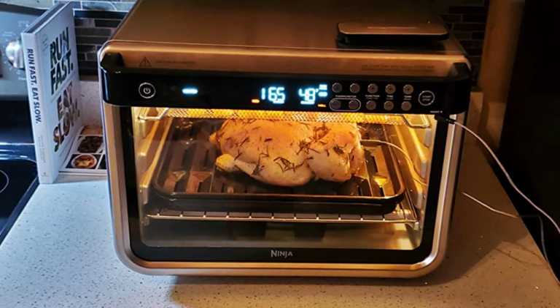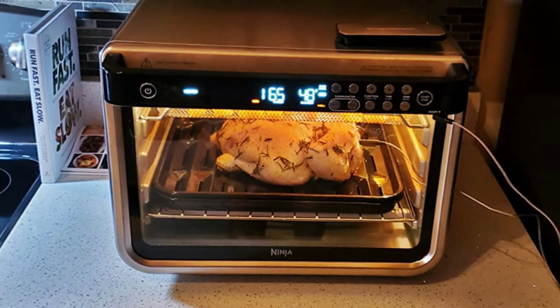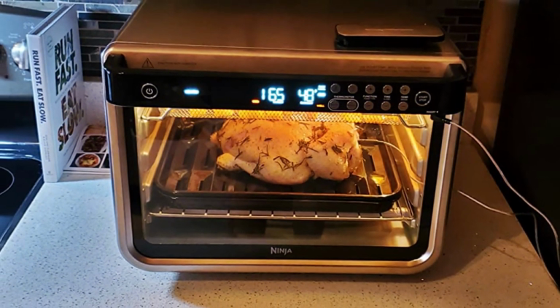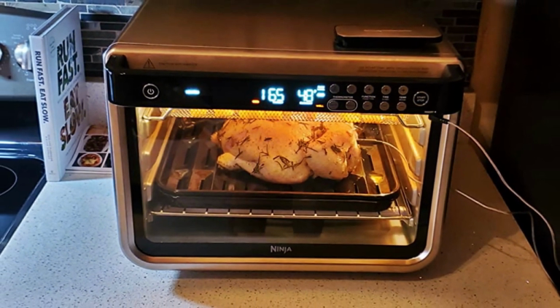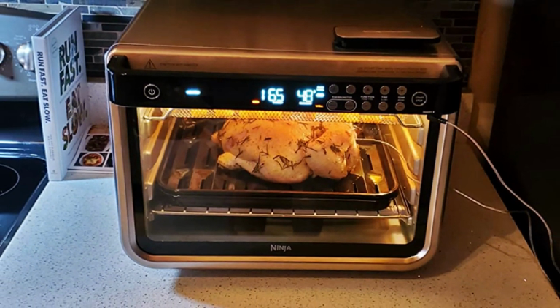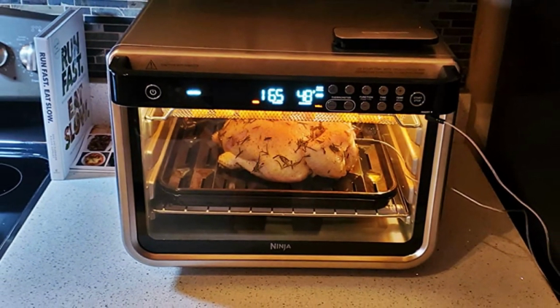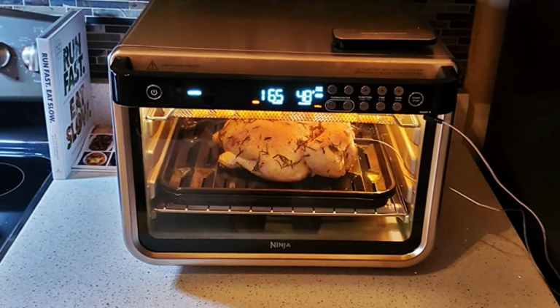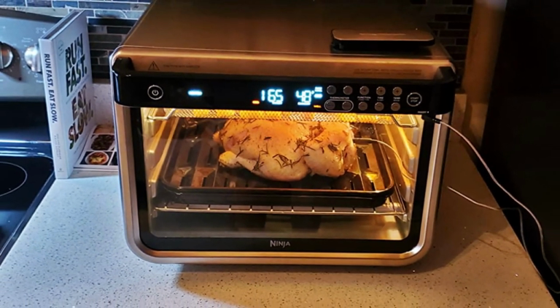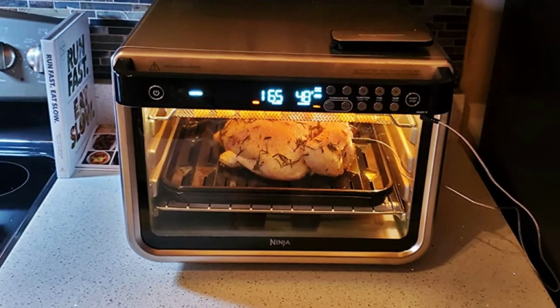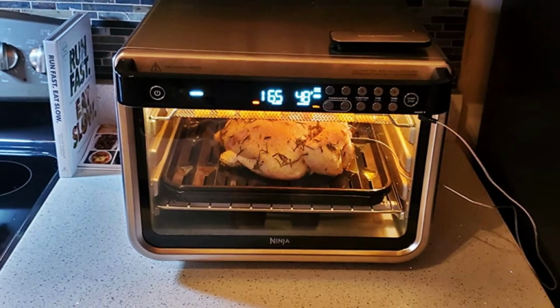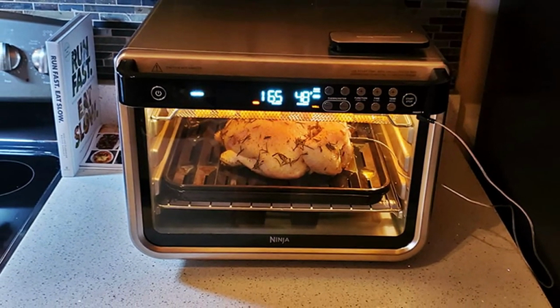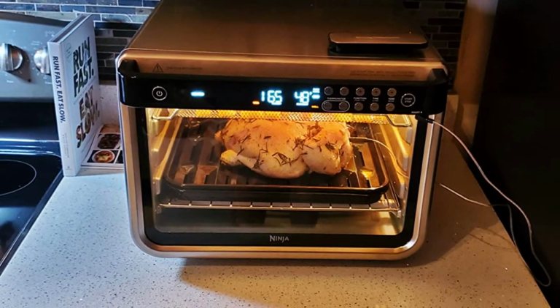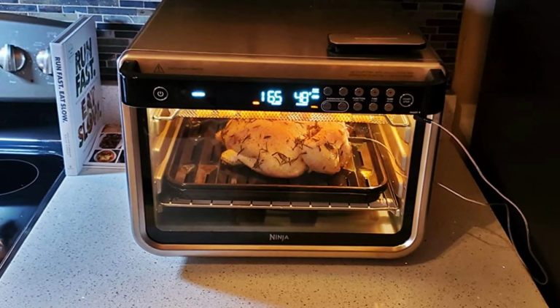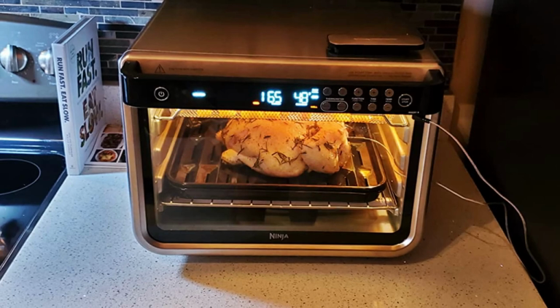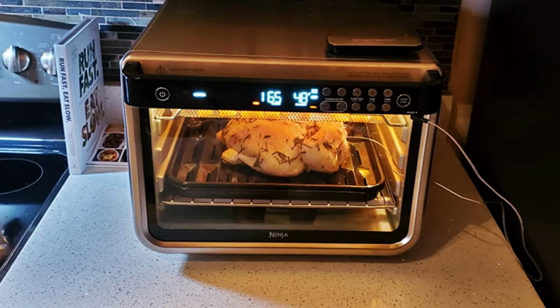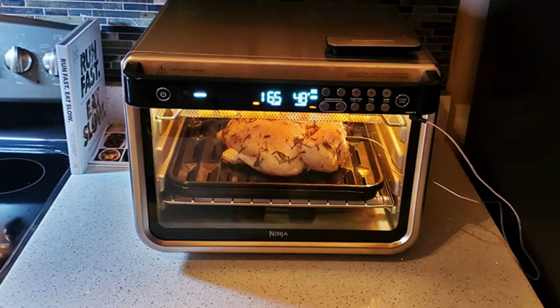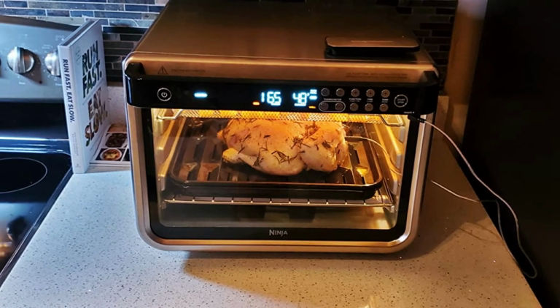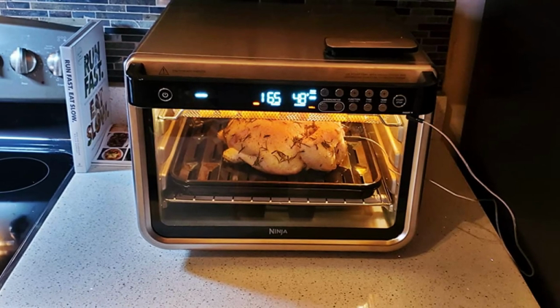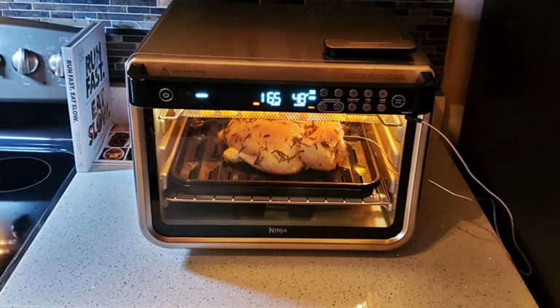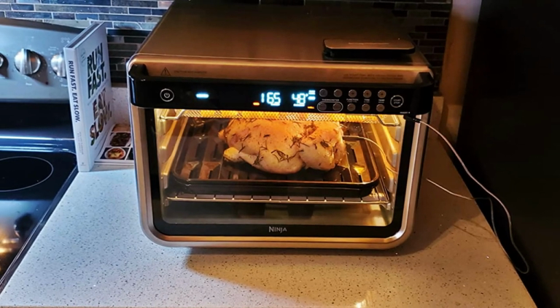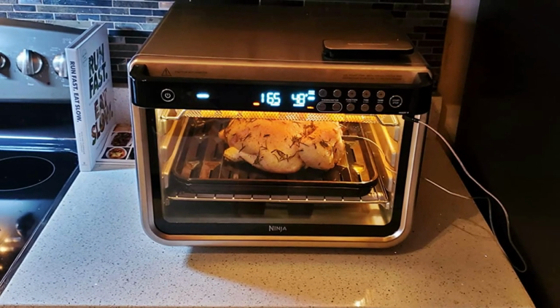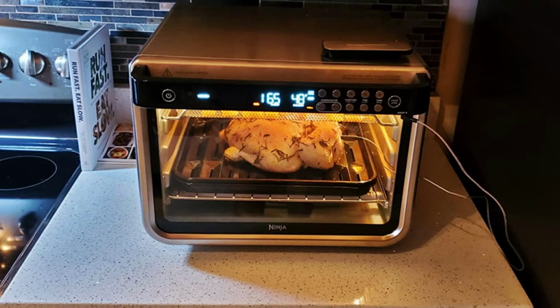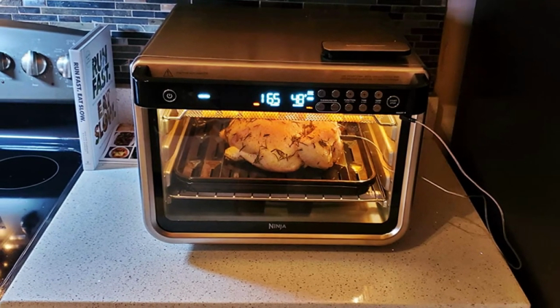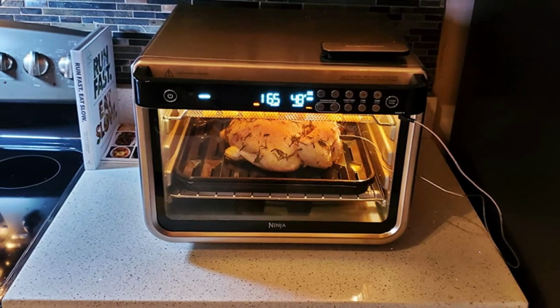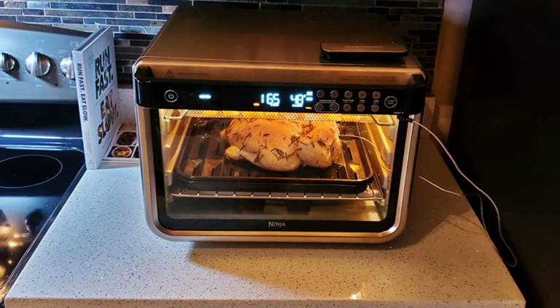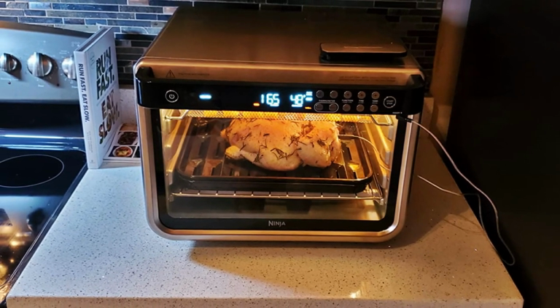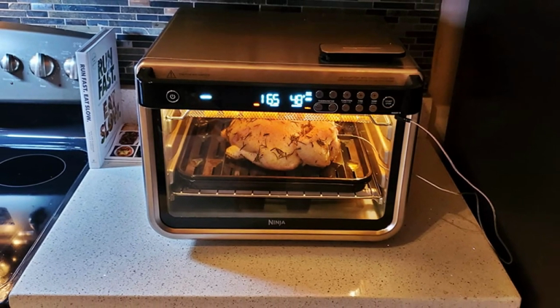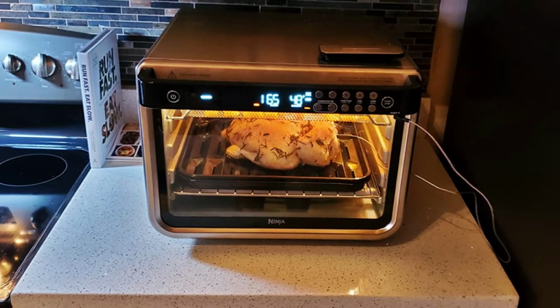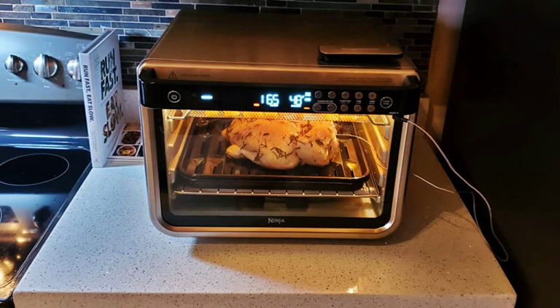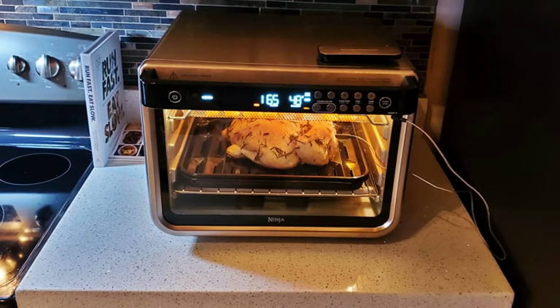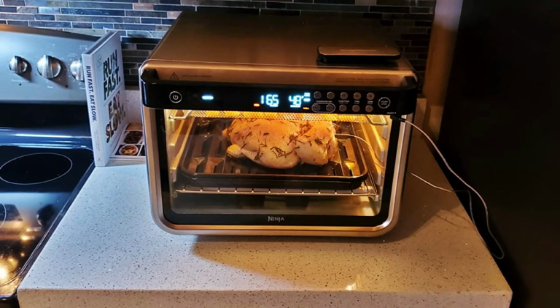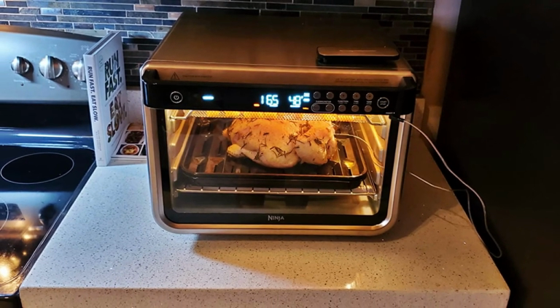Once a cooking mode is selected, the Ninja automatically goes into a short preheat mode, and beeps when it's time to place food in the oven.